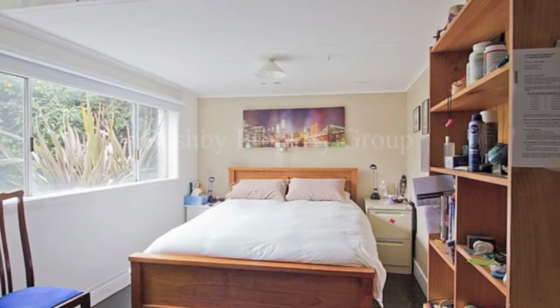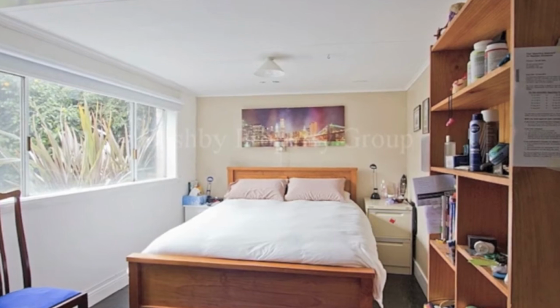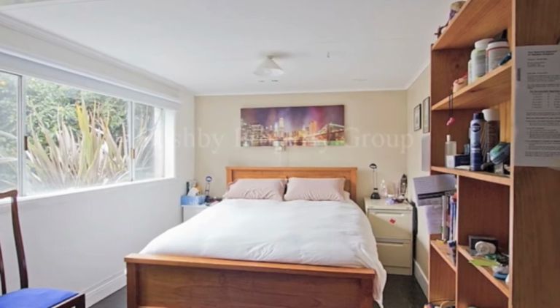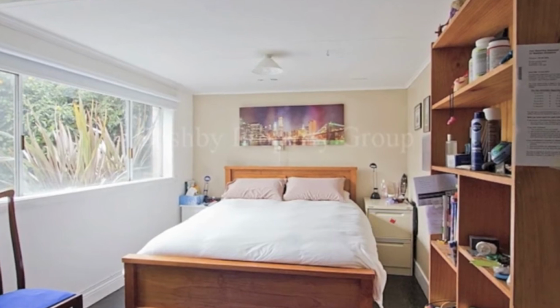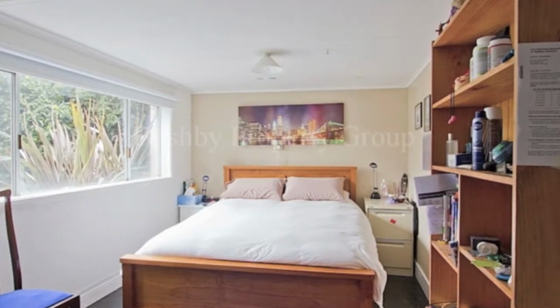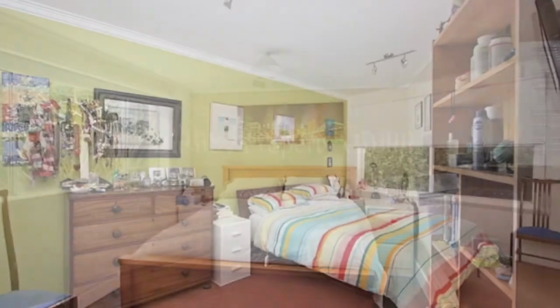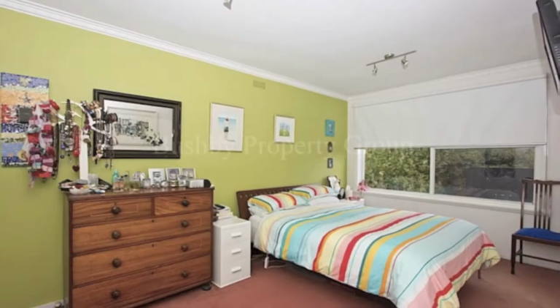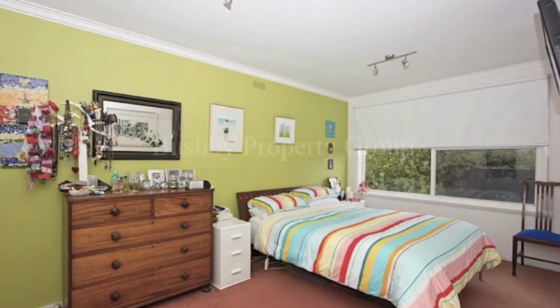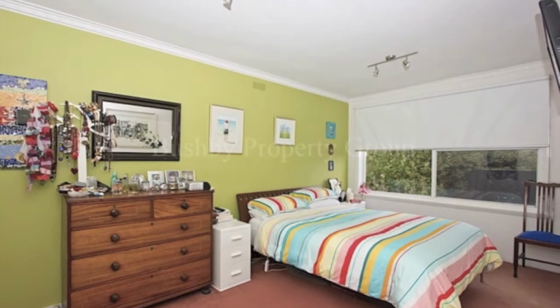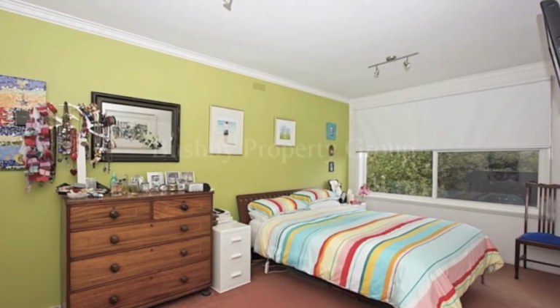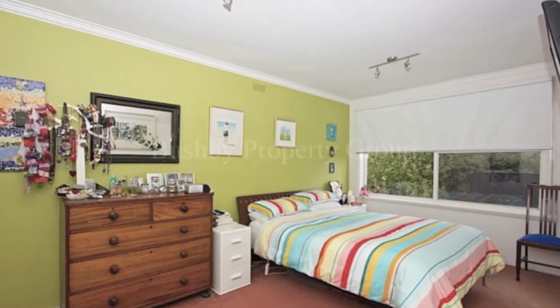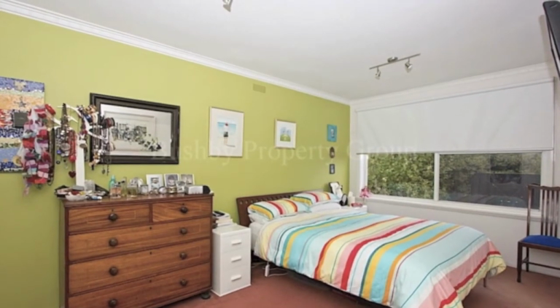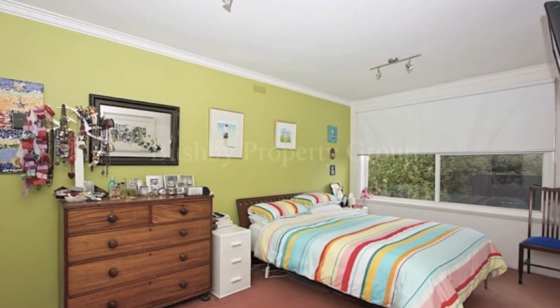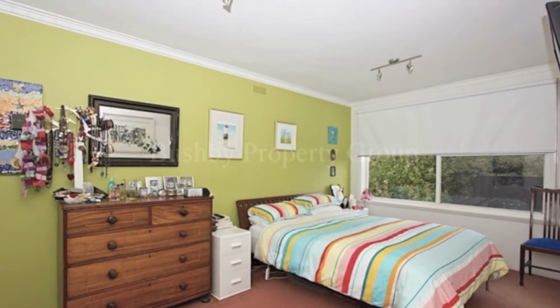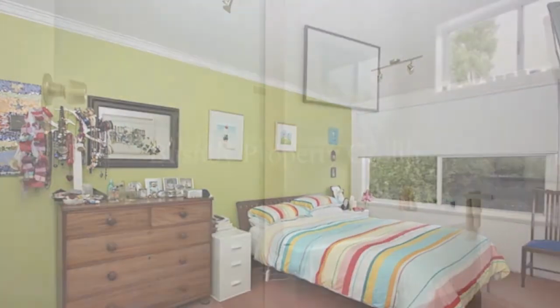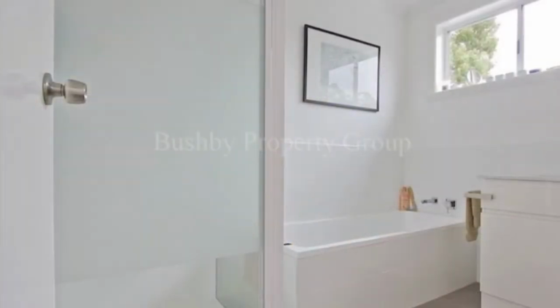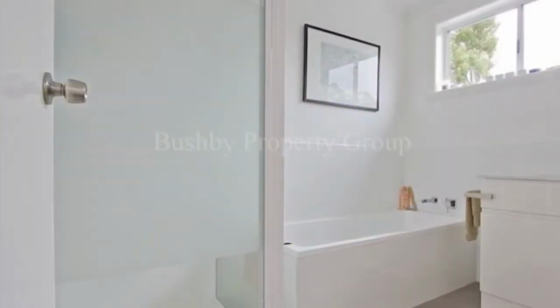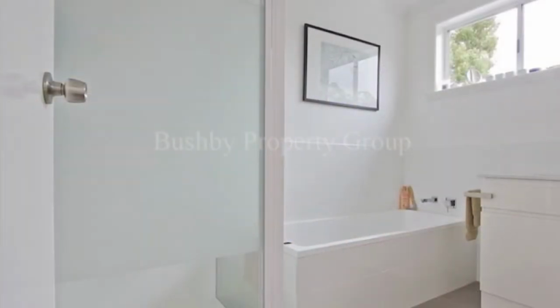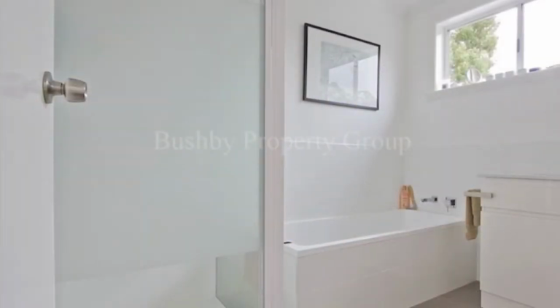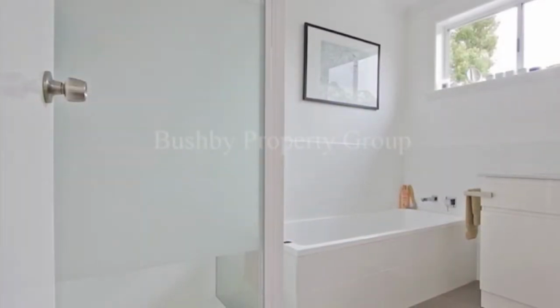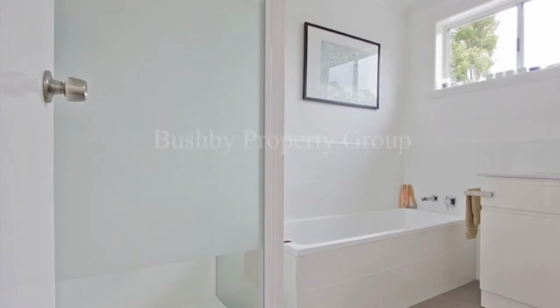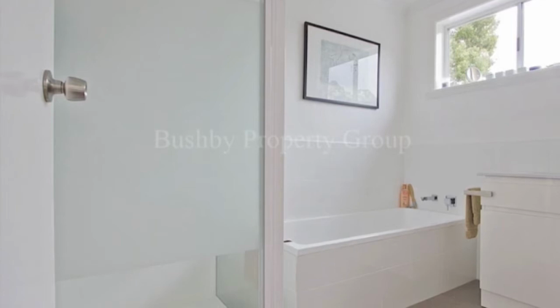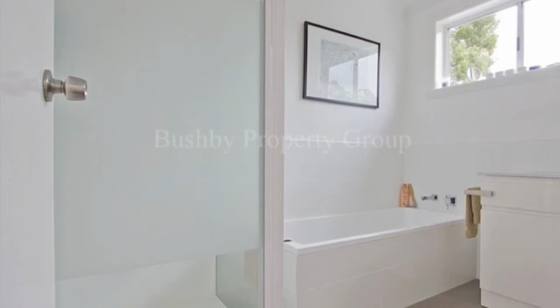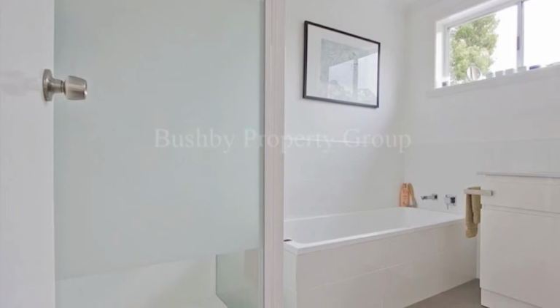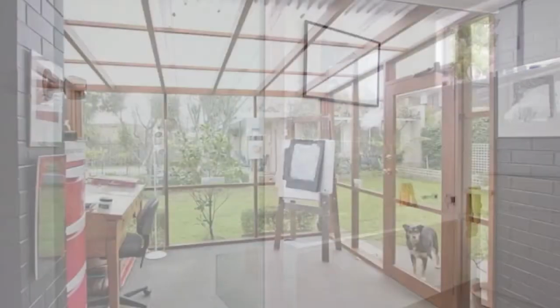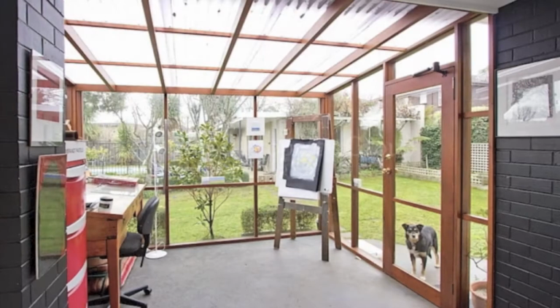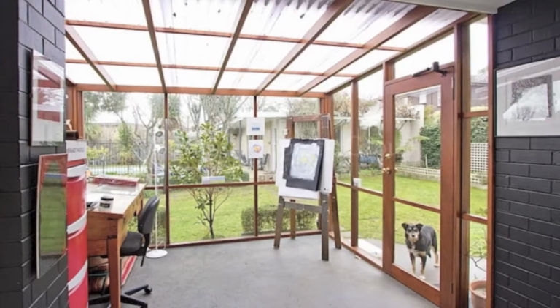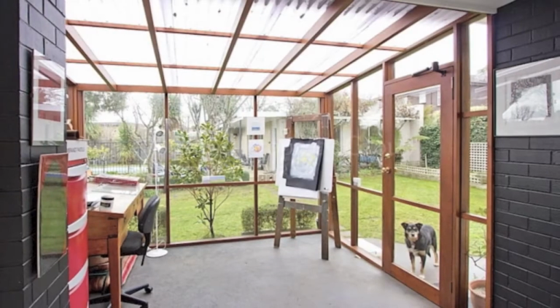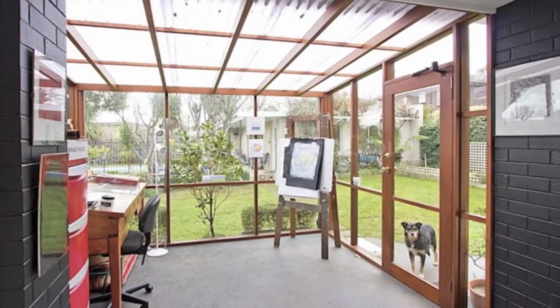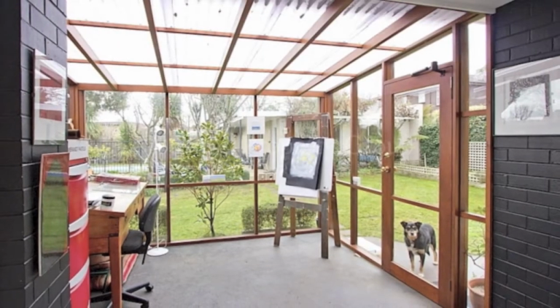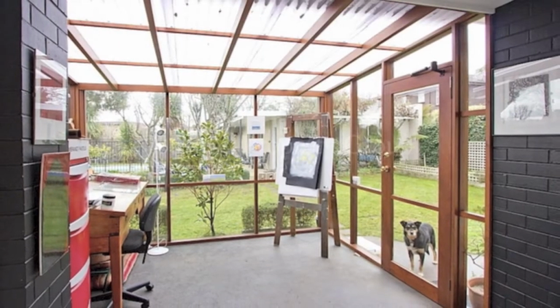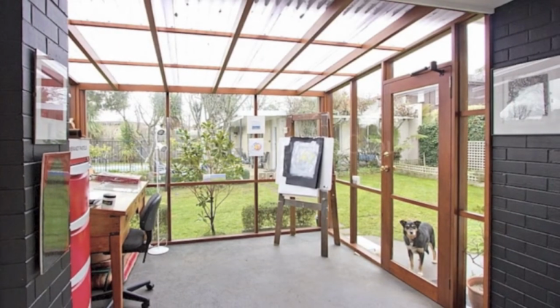Four bedrooms, all with built-ins, and a new family bathroom will delight. Office space, plus art studio, and a double garage.